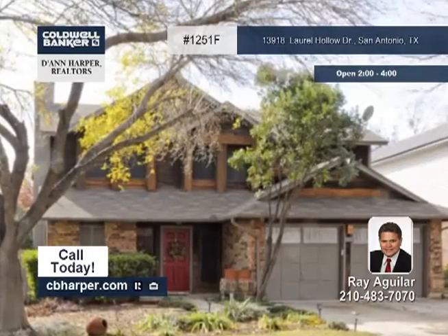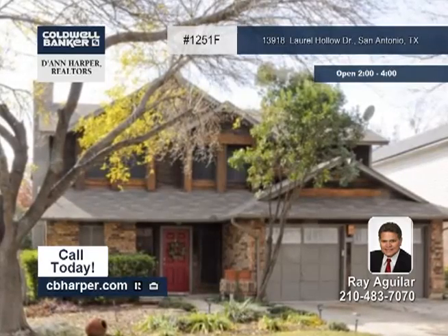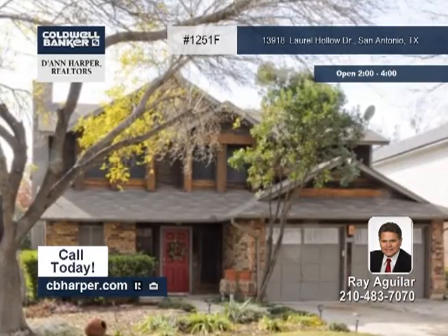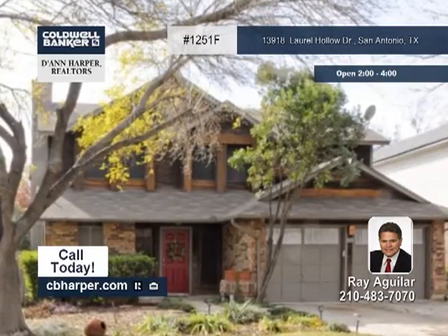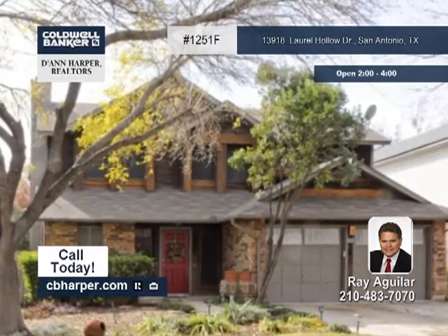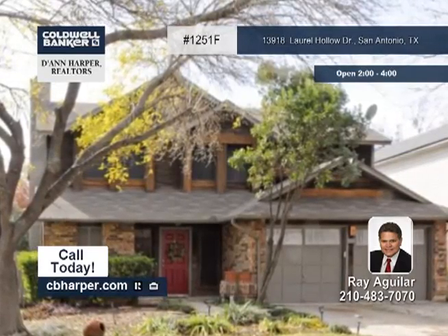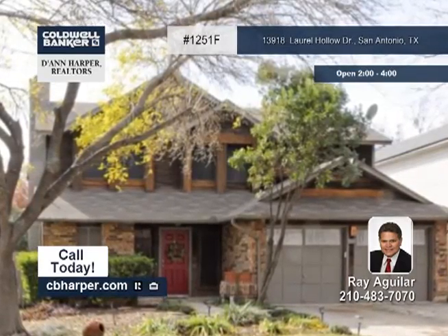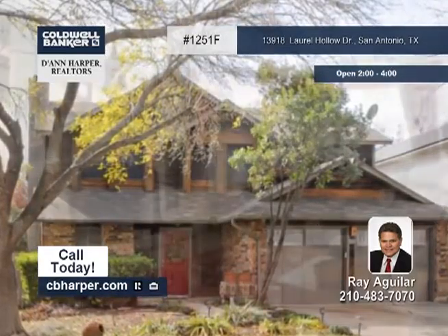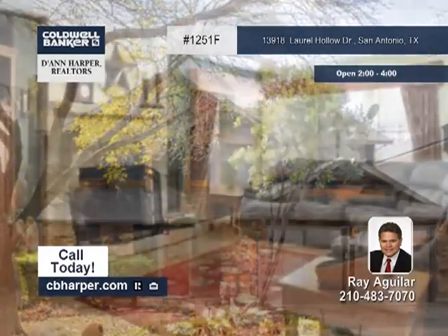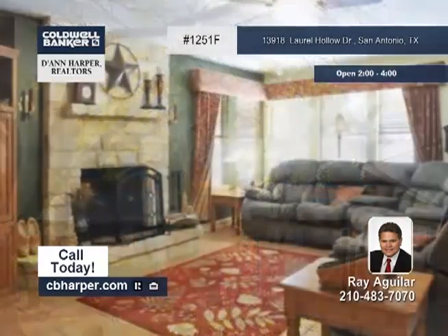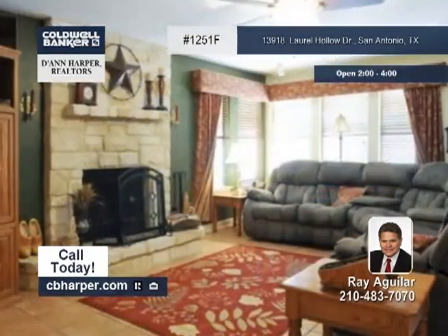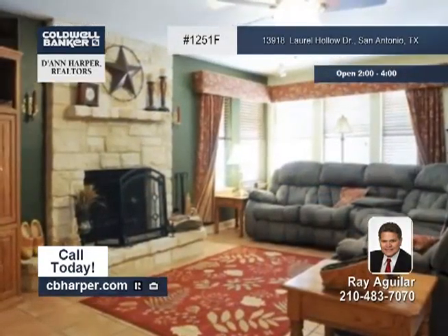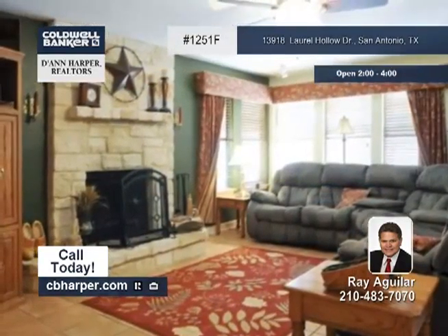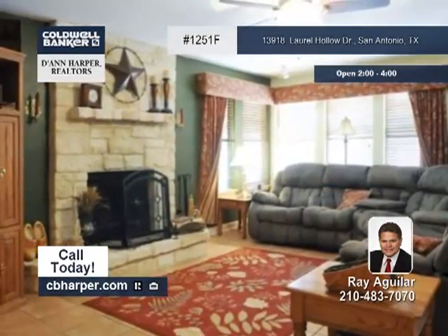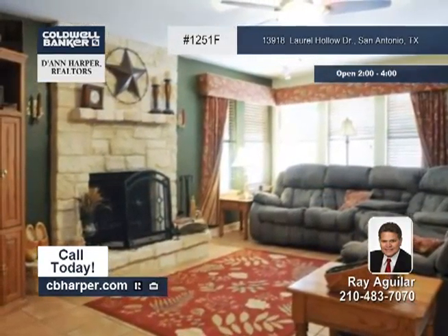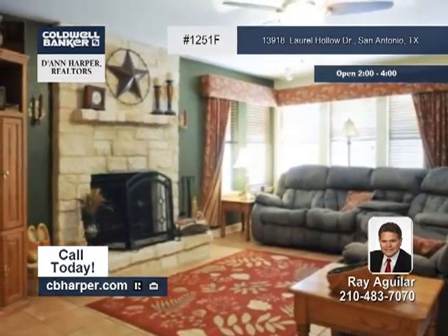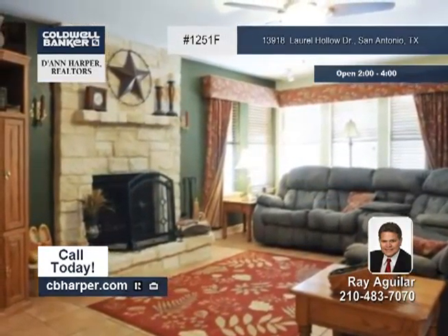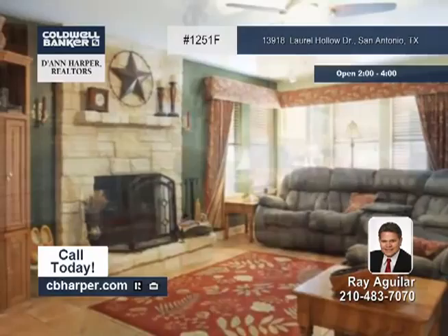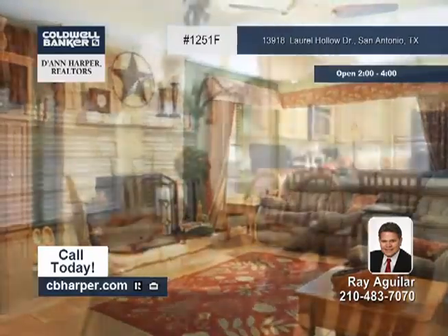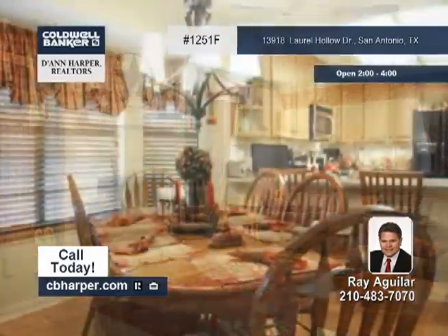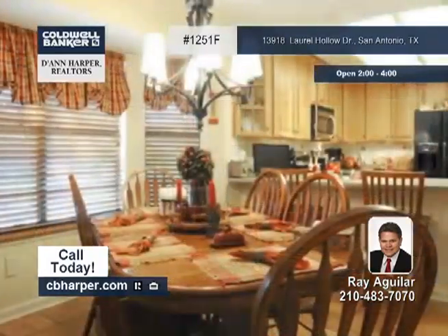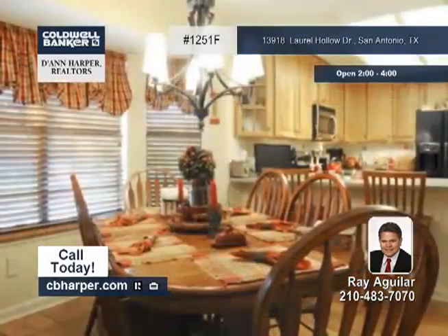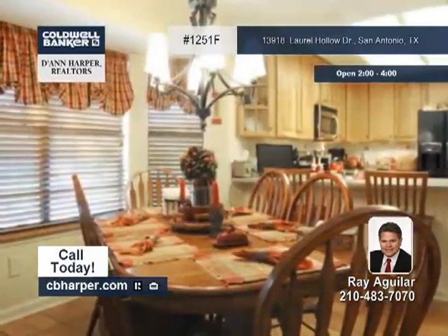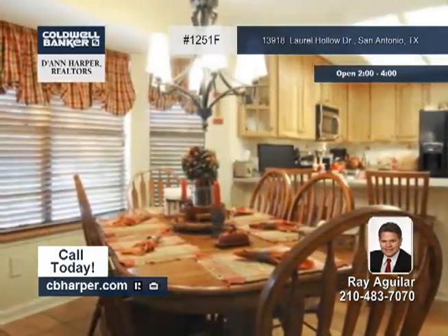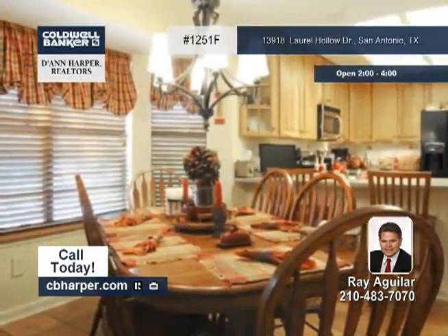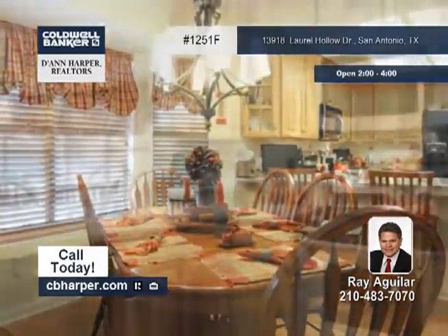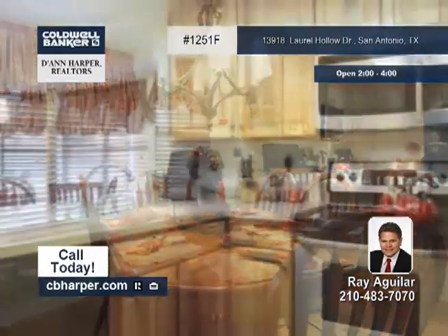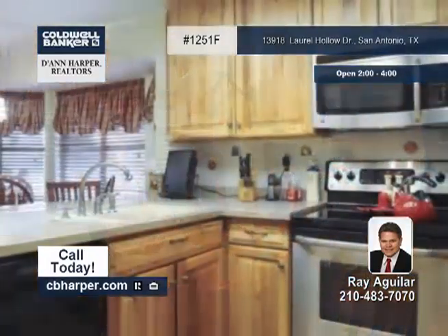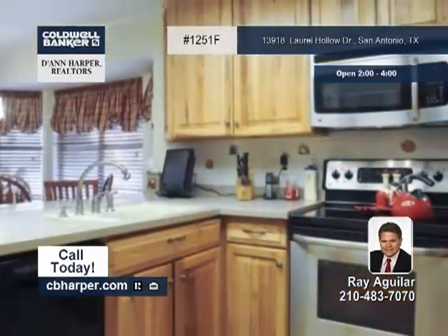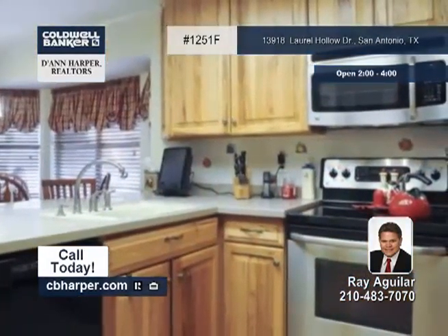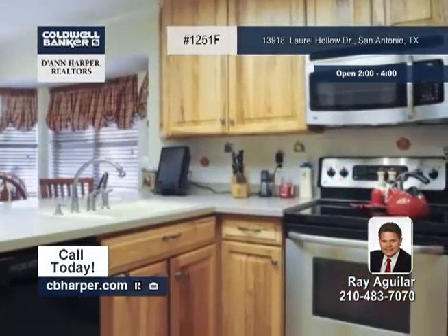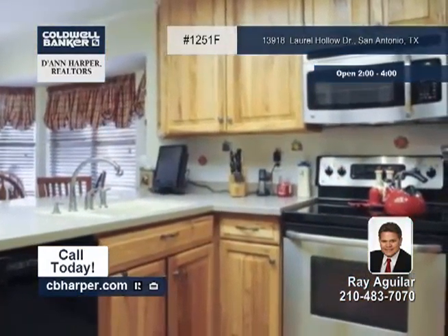This three-bedroom, two-and-a-half-bath home has been updated and well-maintained and is located in the well-established San Pedro Hills community.